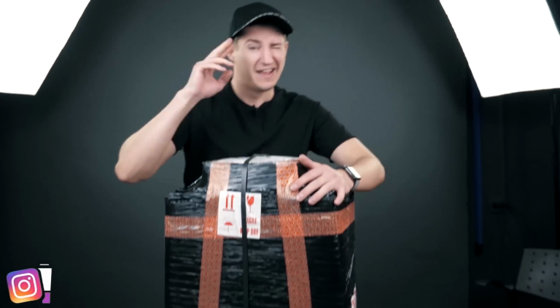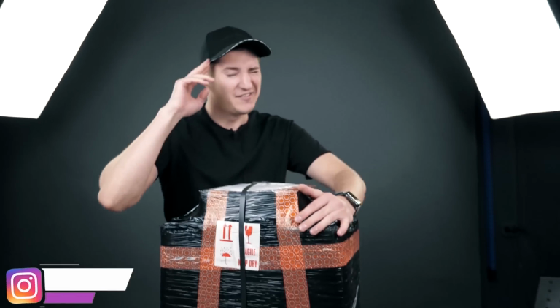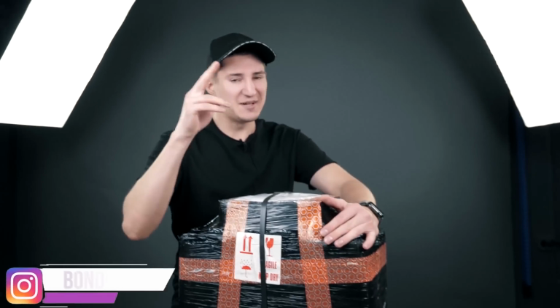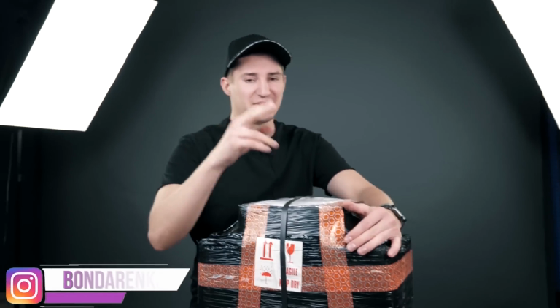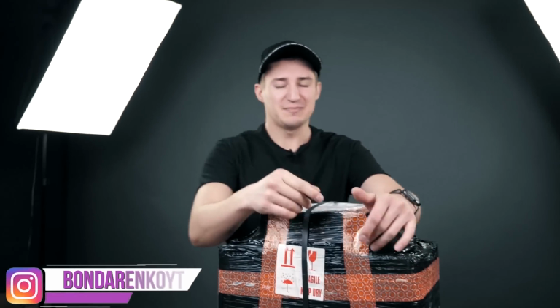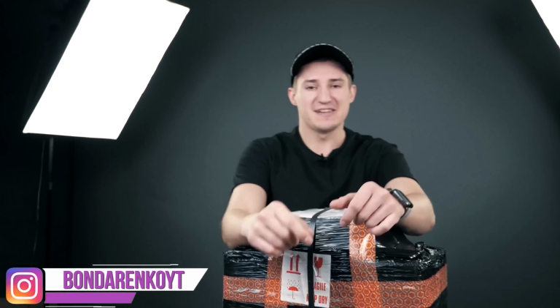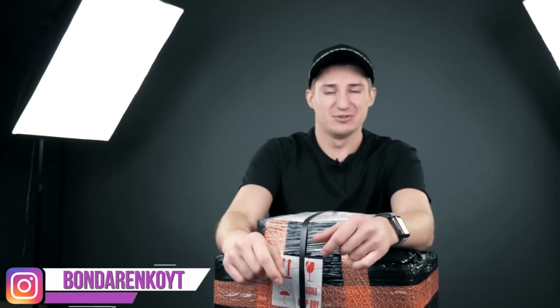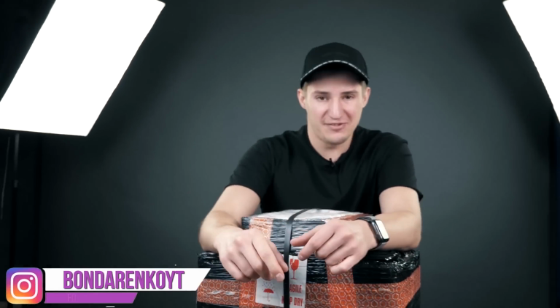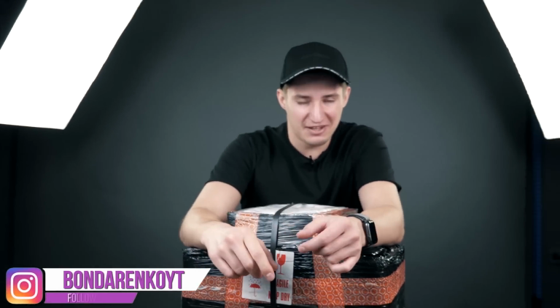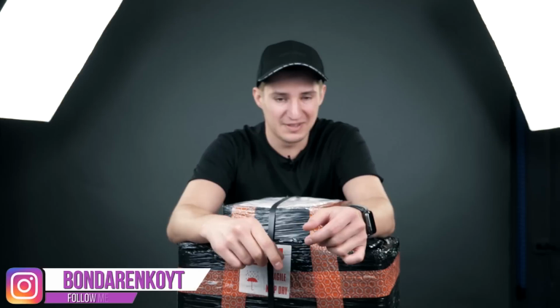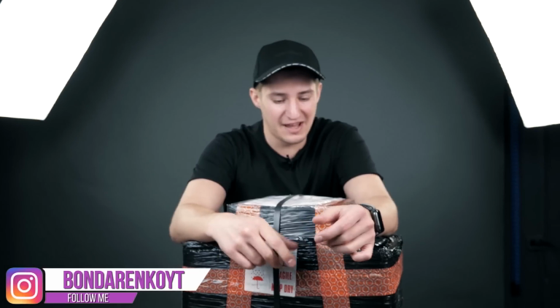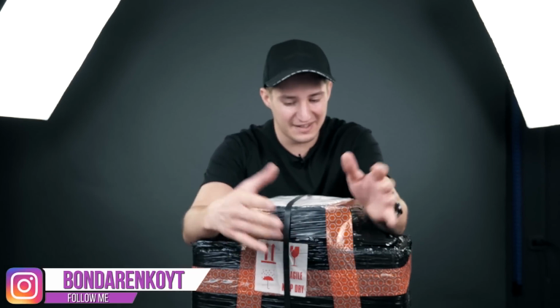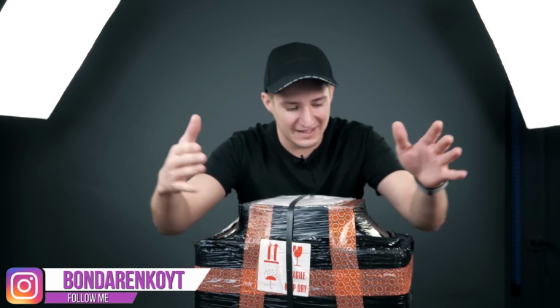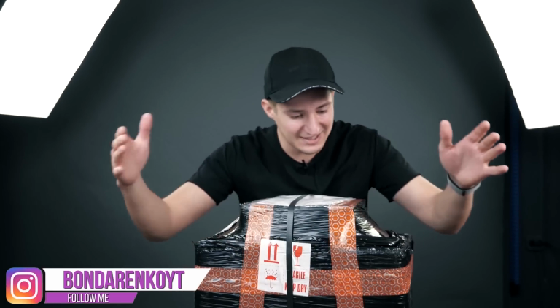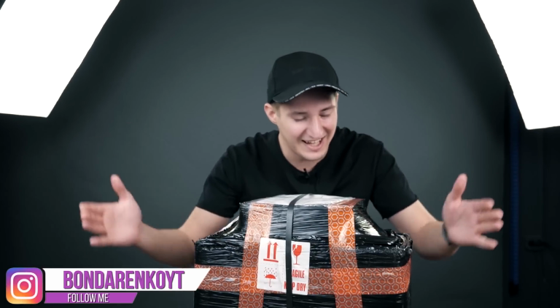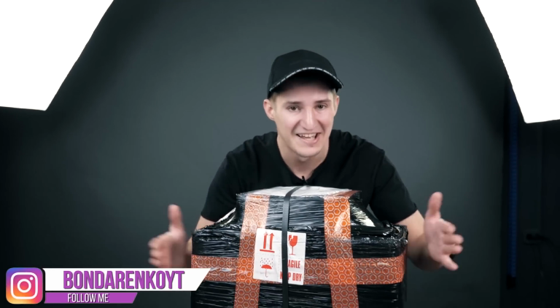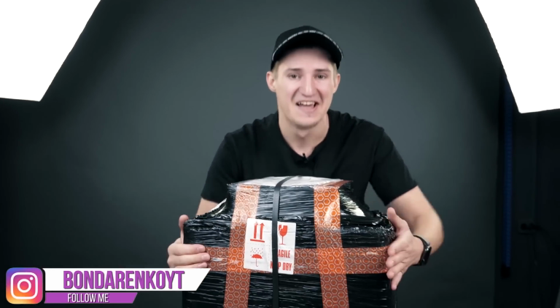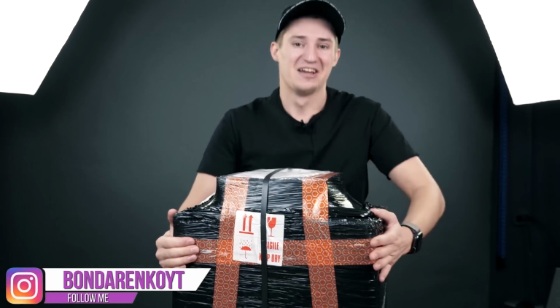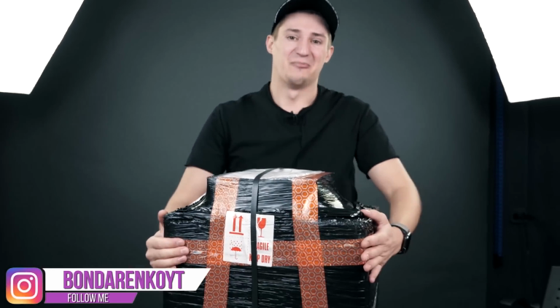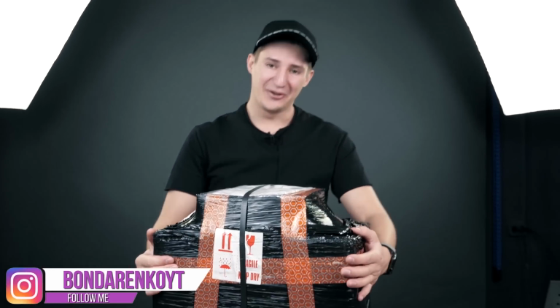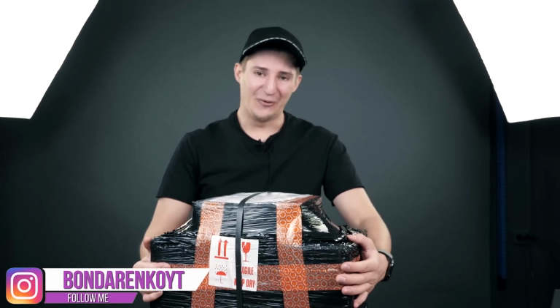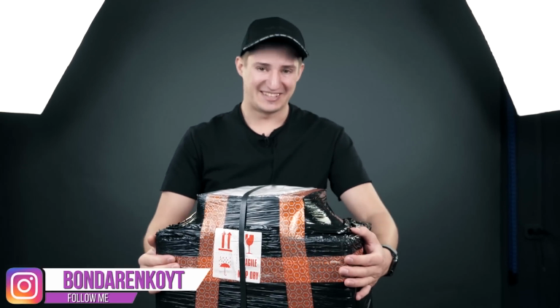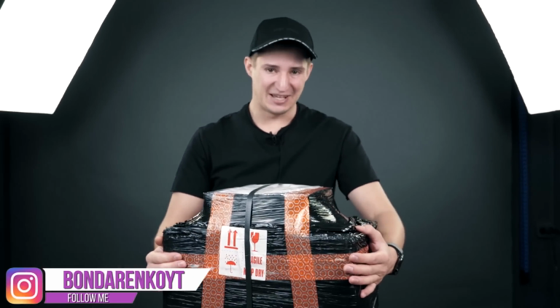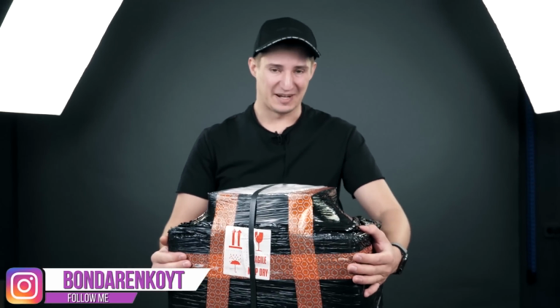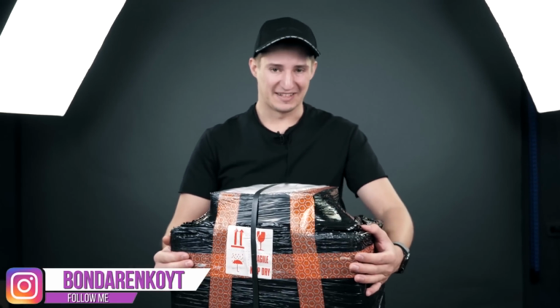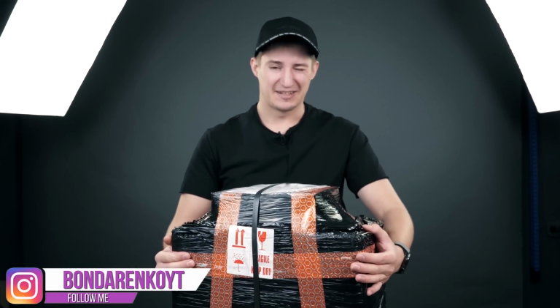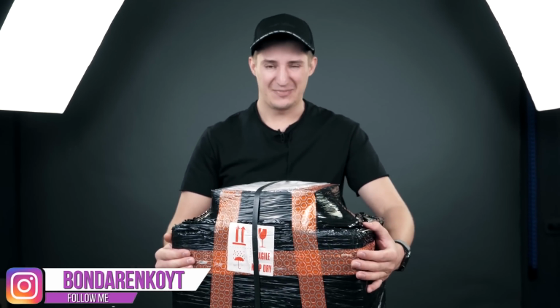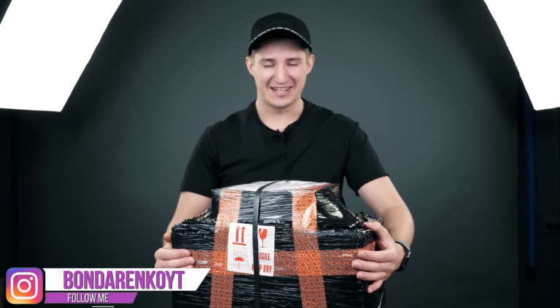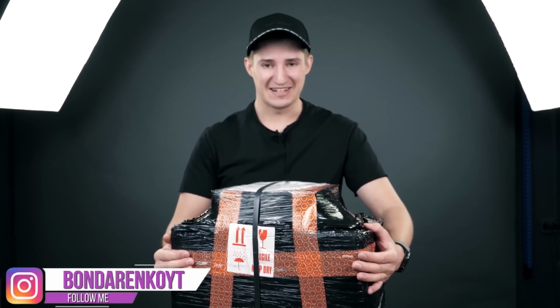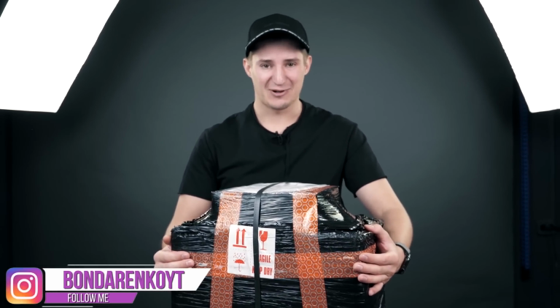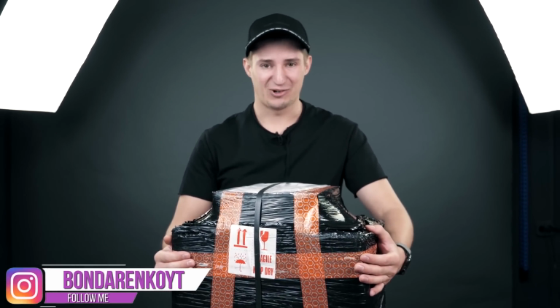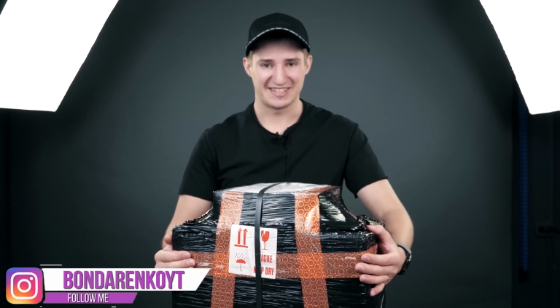Hello everyone, I'm Cubastic and this is my new 3D printer. Let's unpack it.